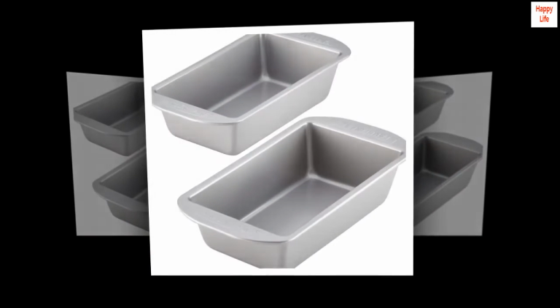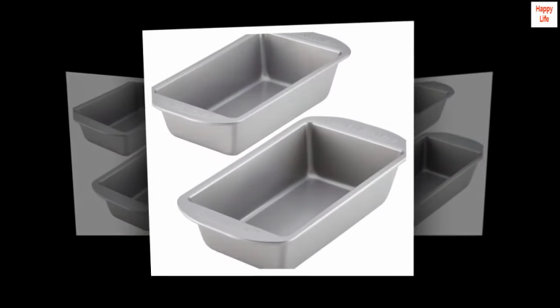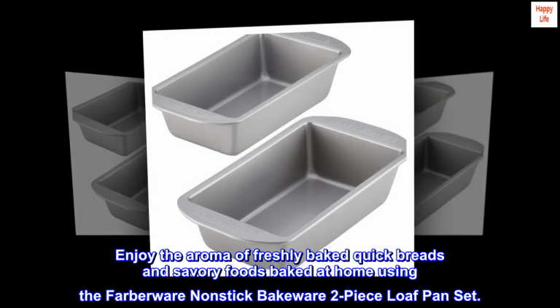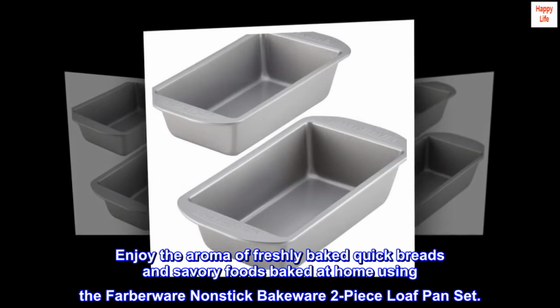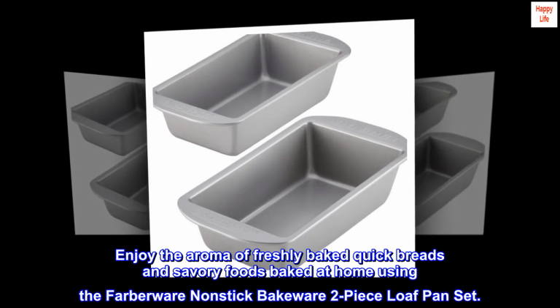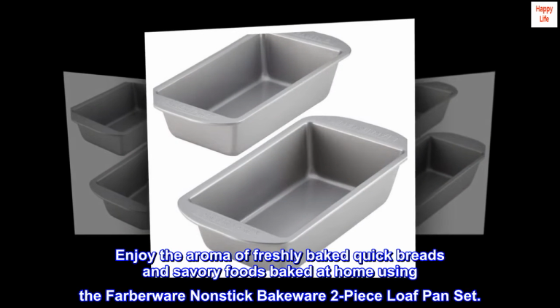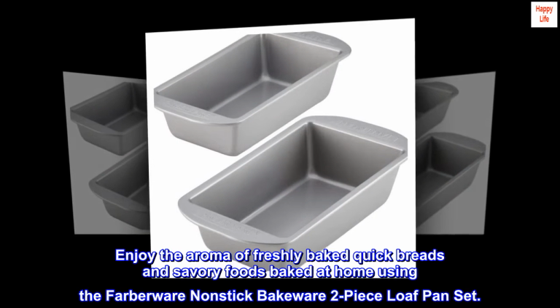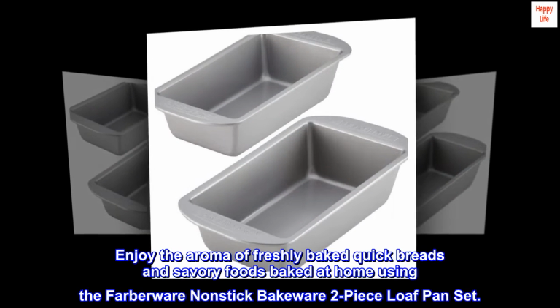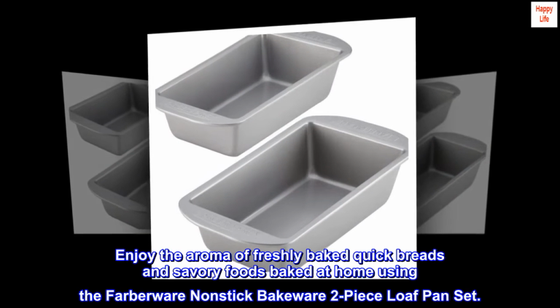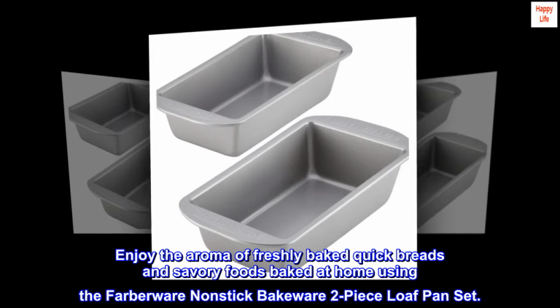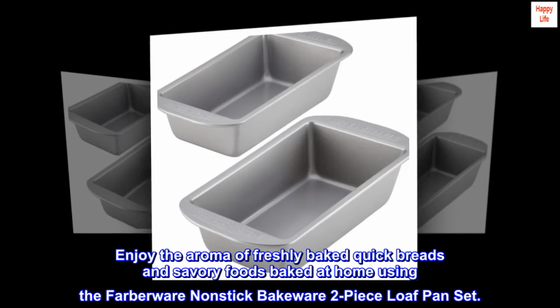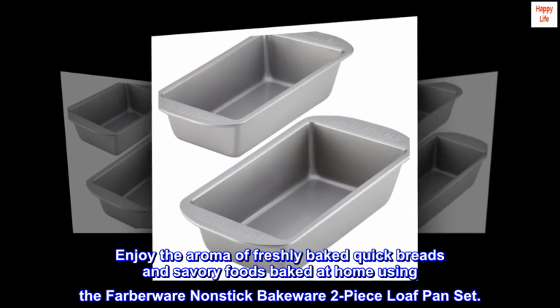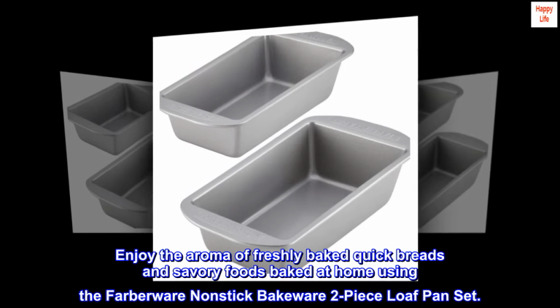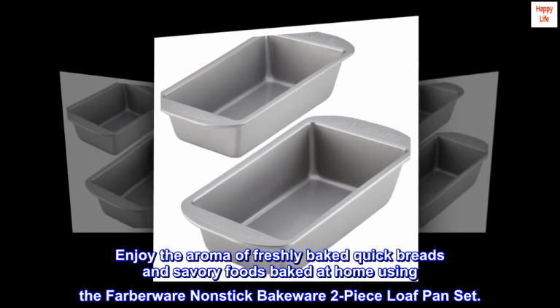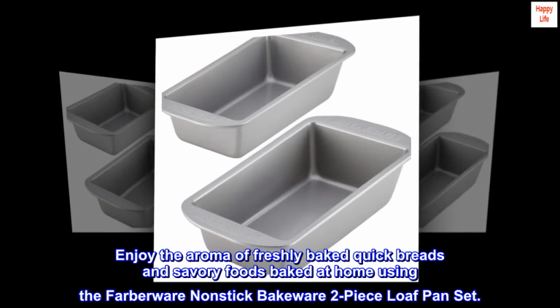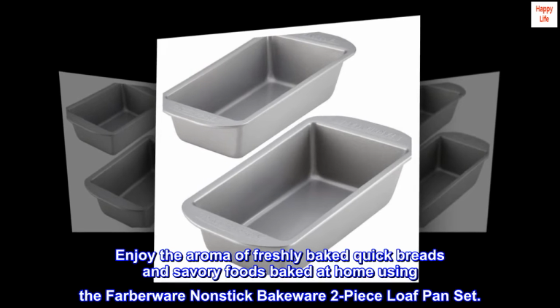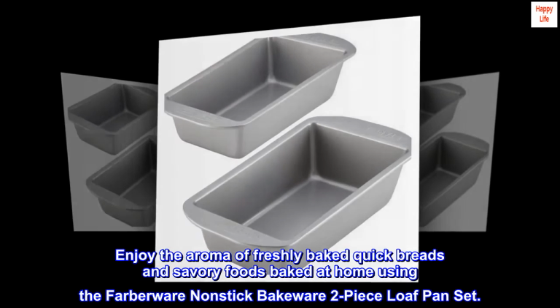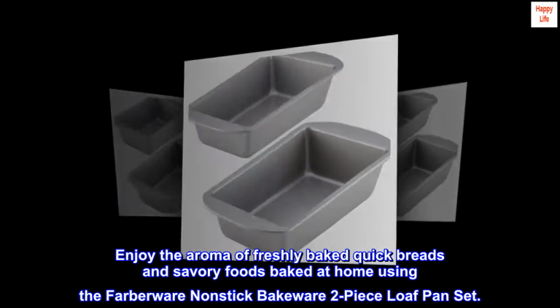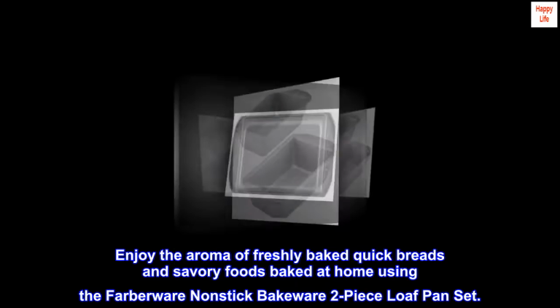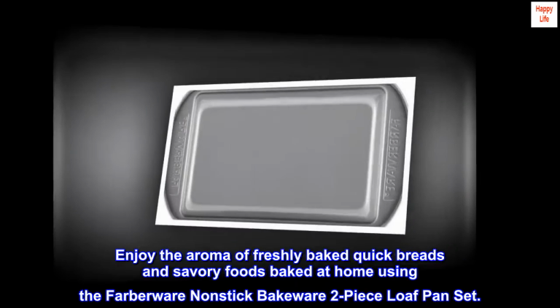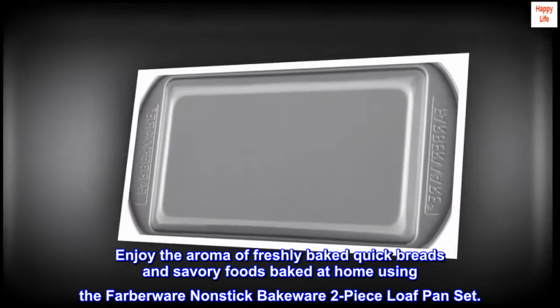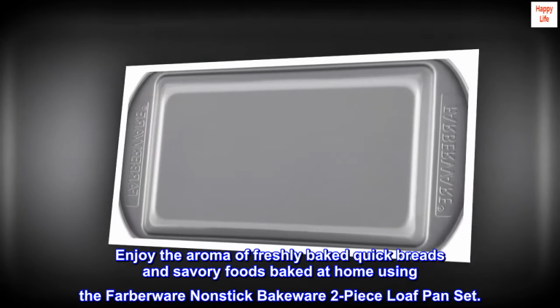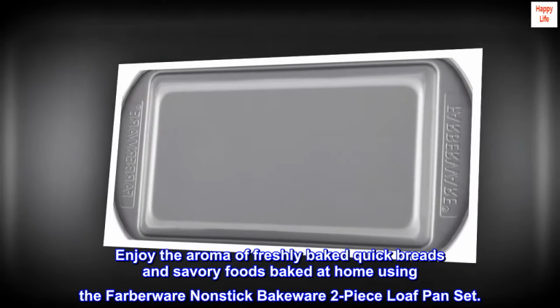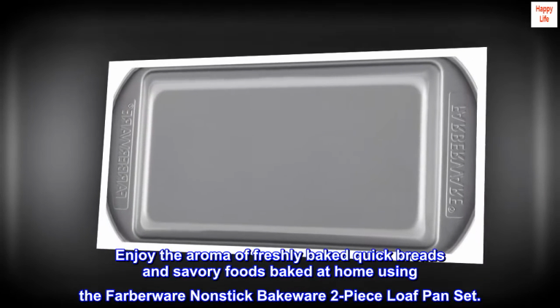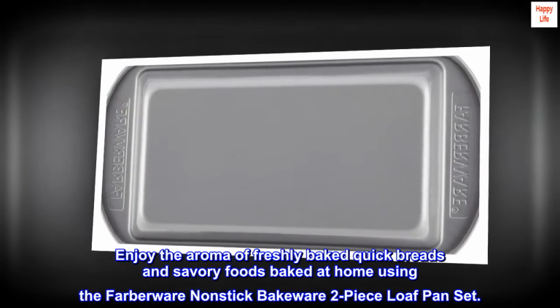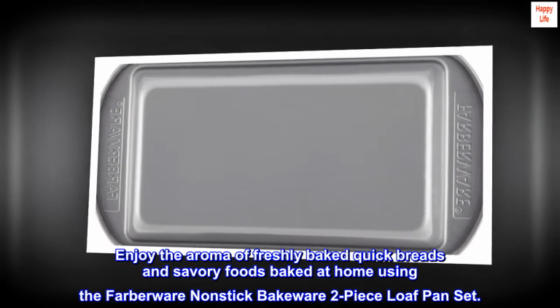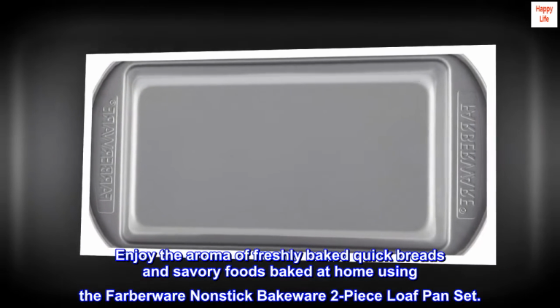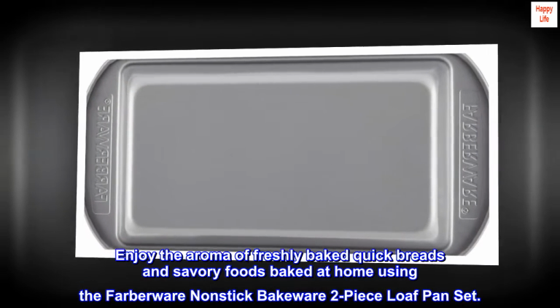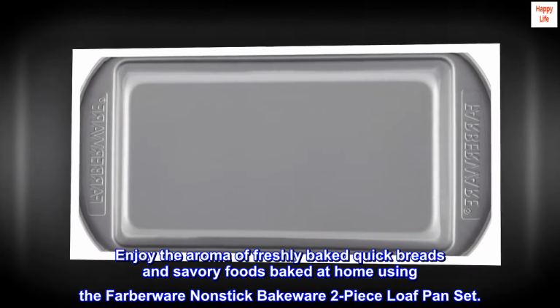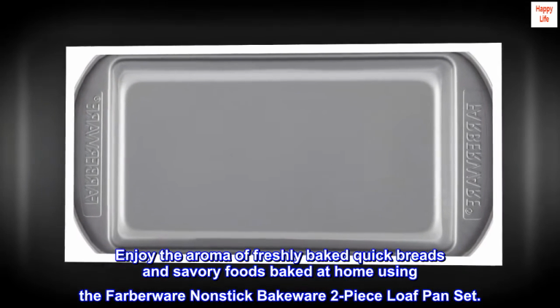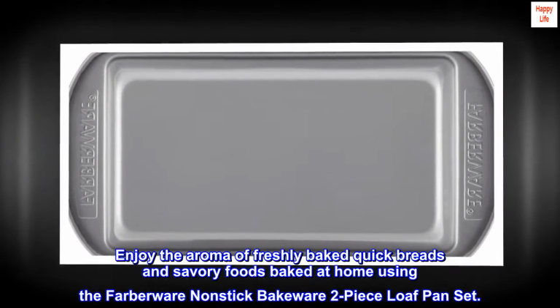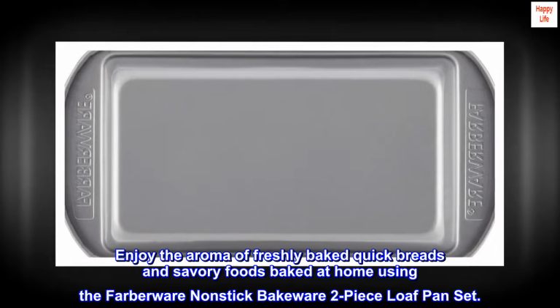Enjoy the aroma of freshly baked quick breads and savory foods baked at home using the Farberware Non-stick Bakeware 2-Piece Loaf Pan Set.